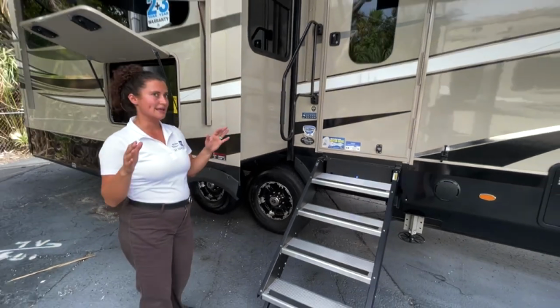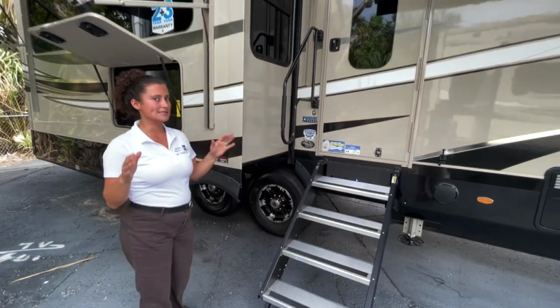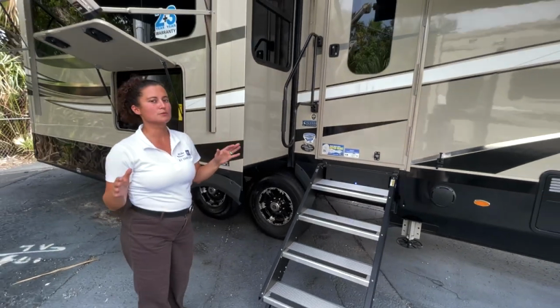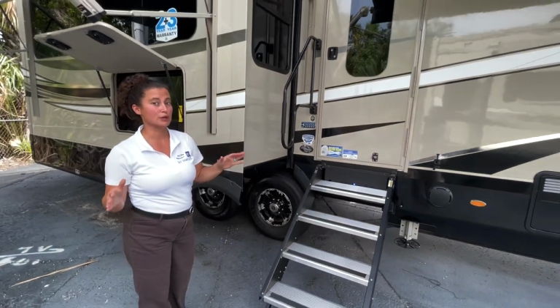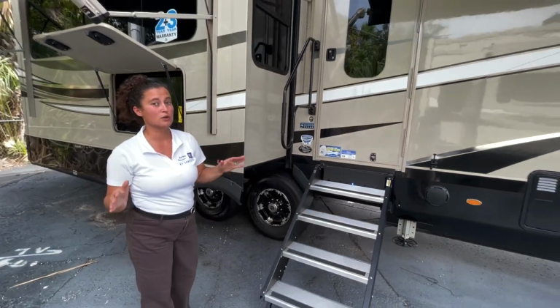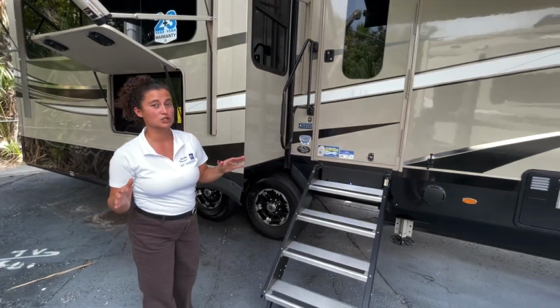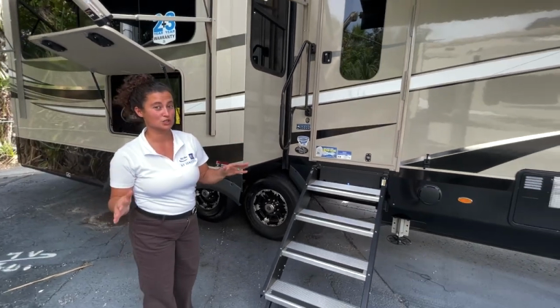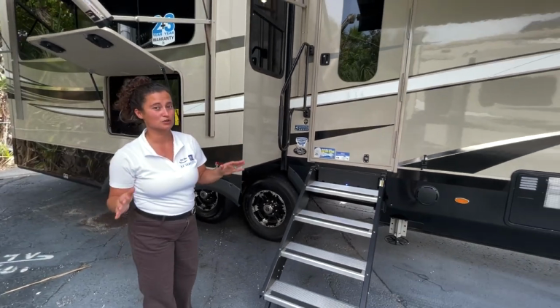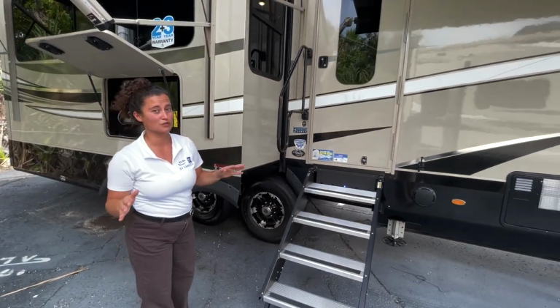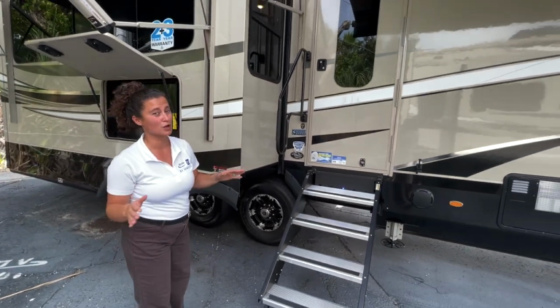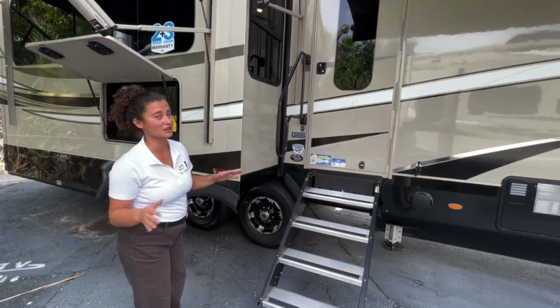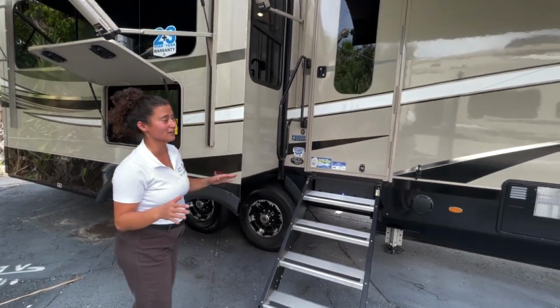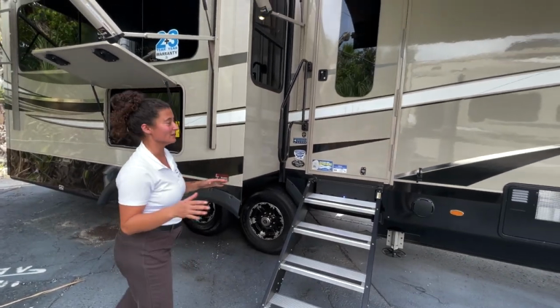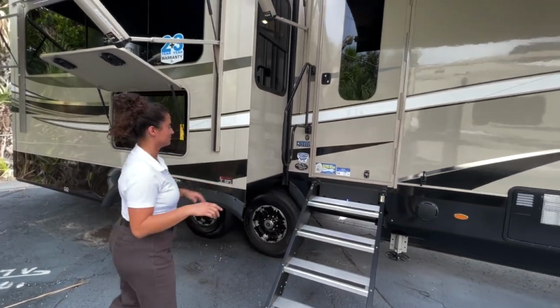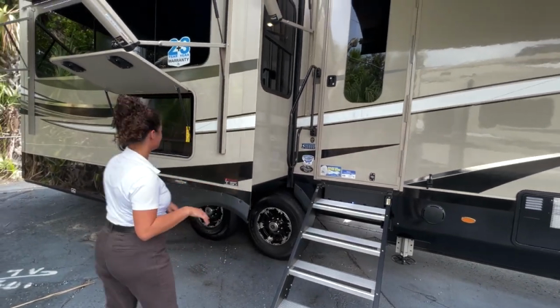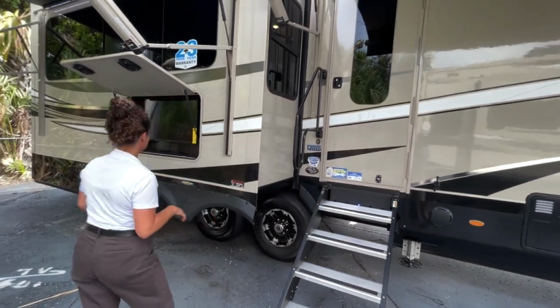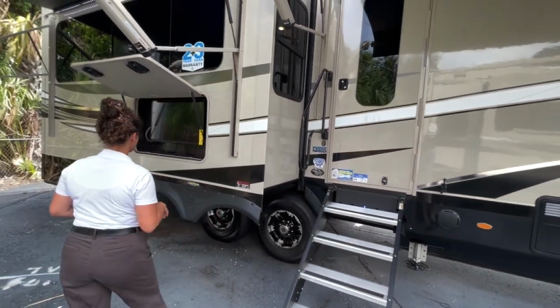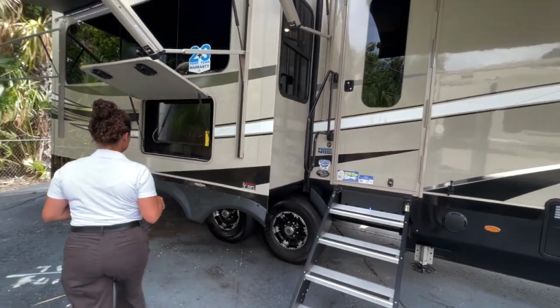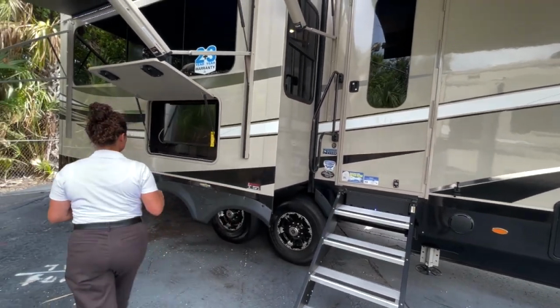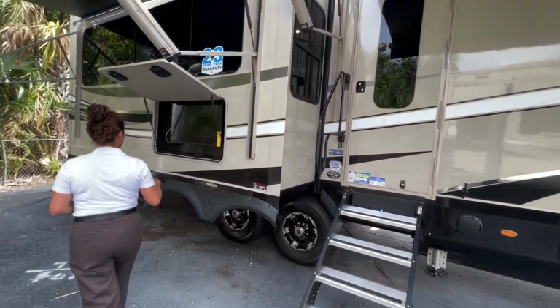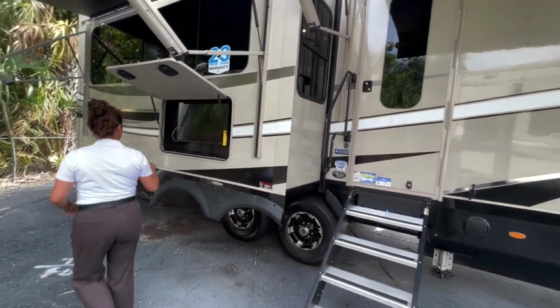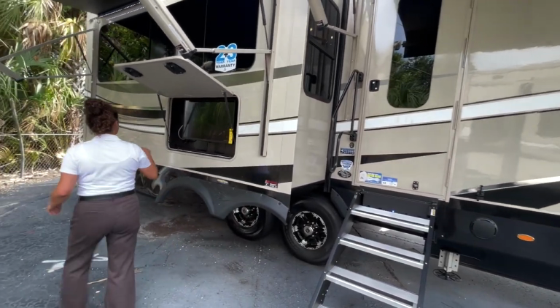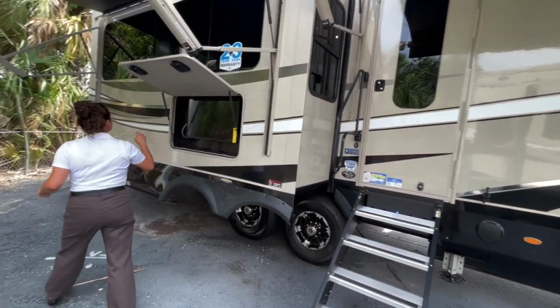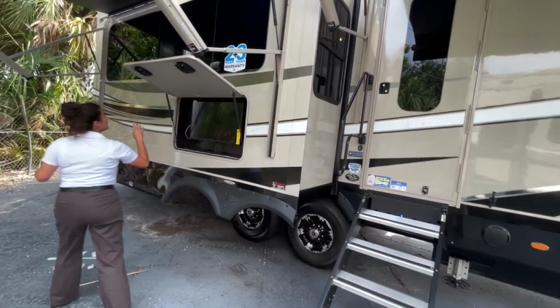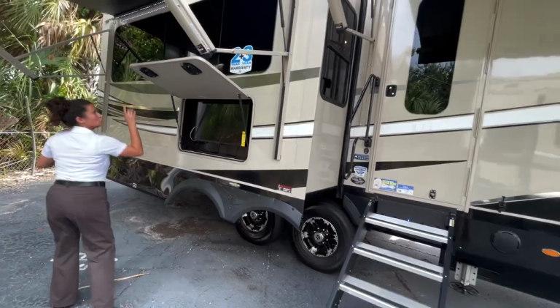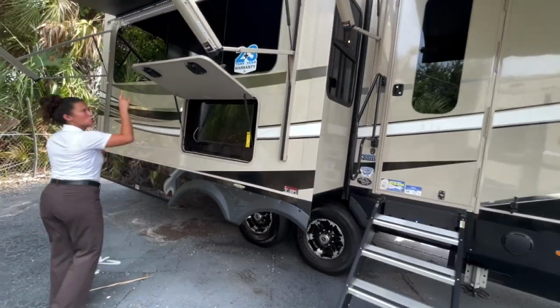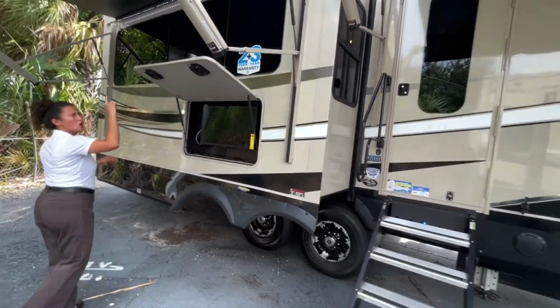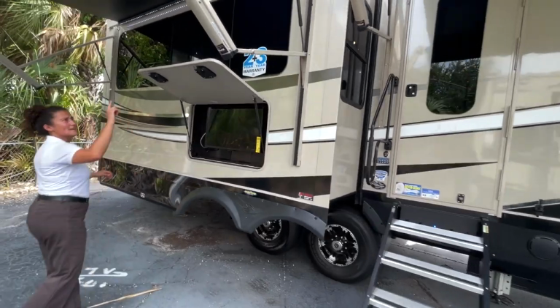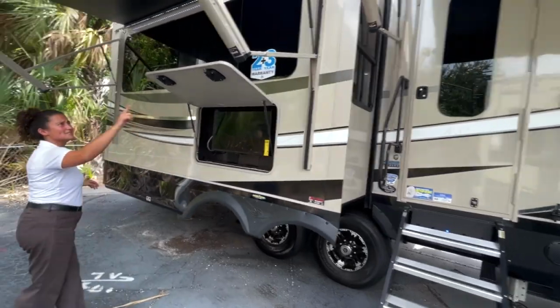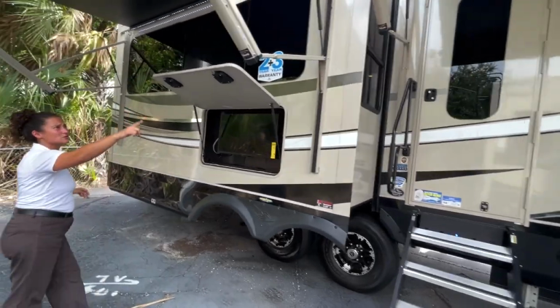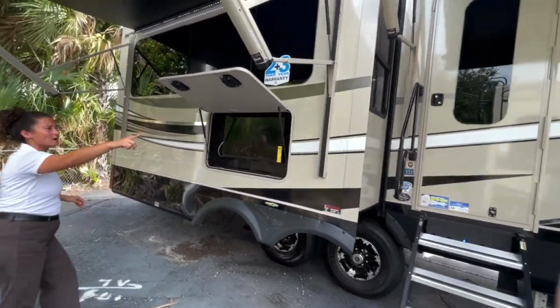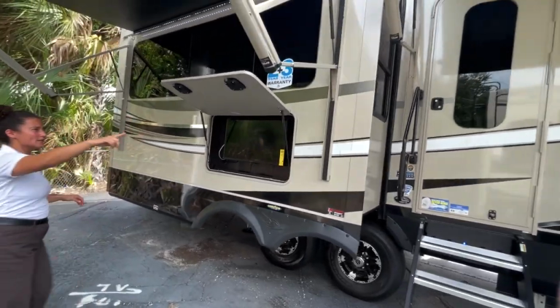And this is a pretty gorgeous coach if you want to live in it. Two awnings!